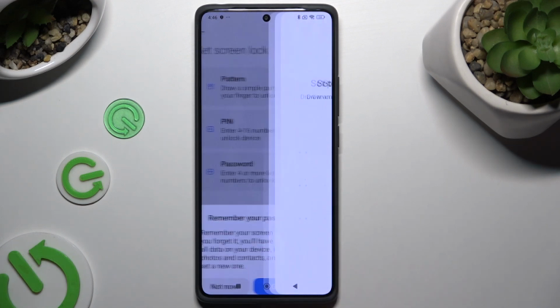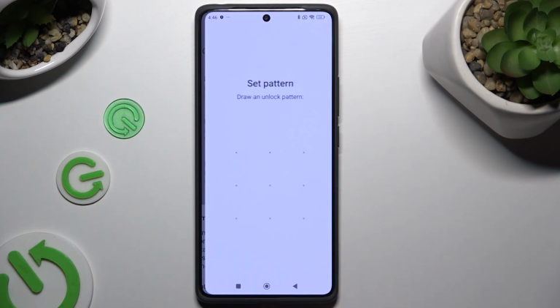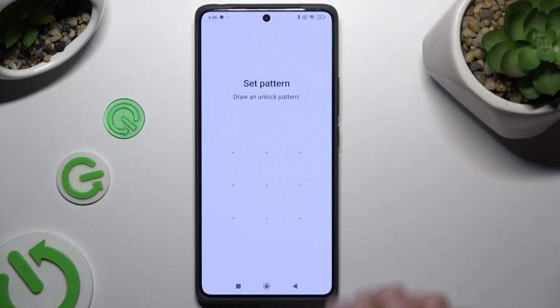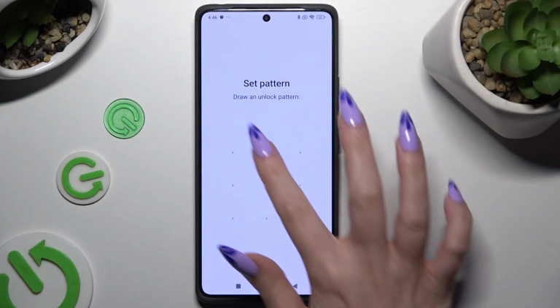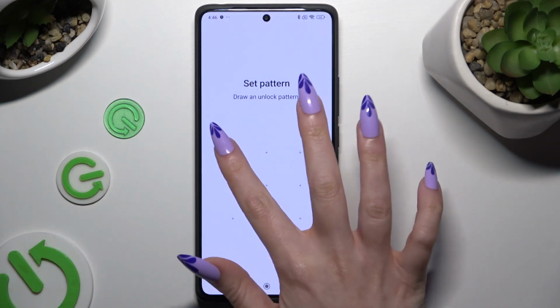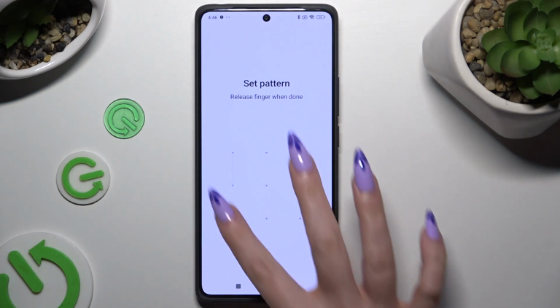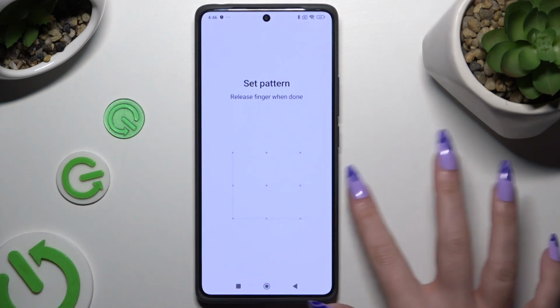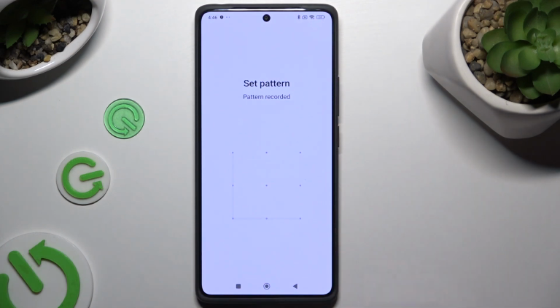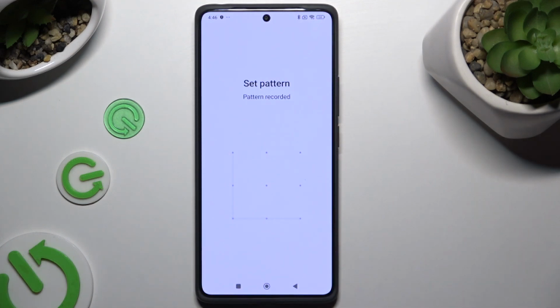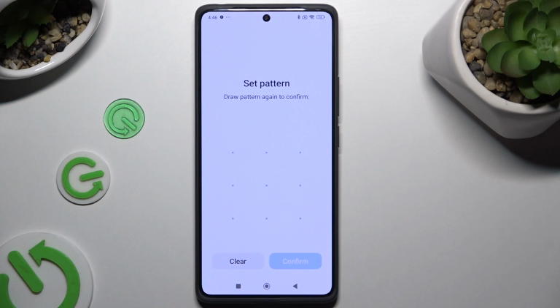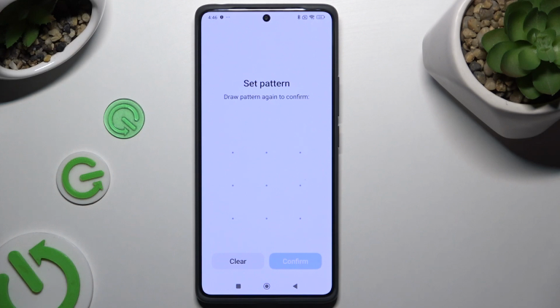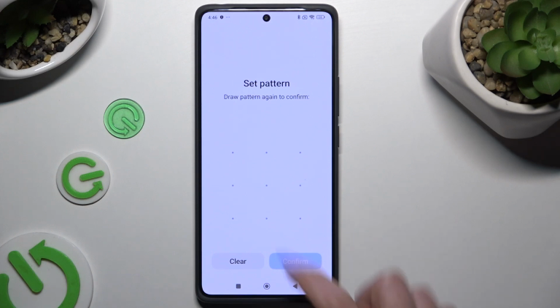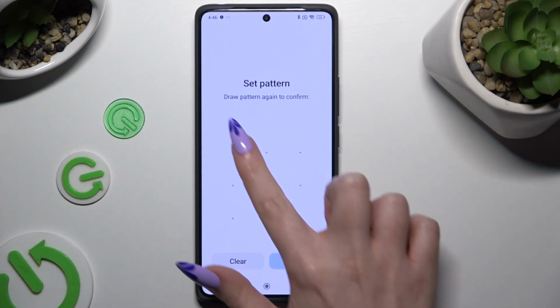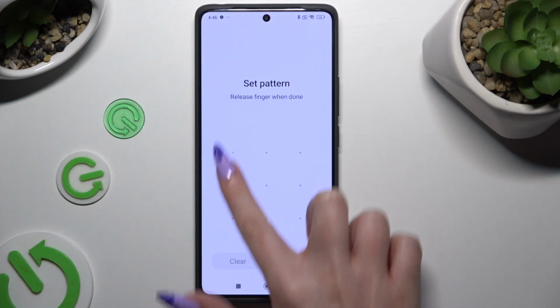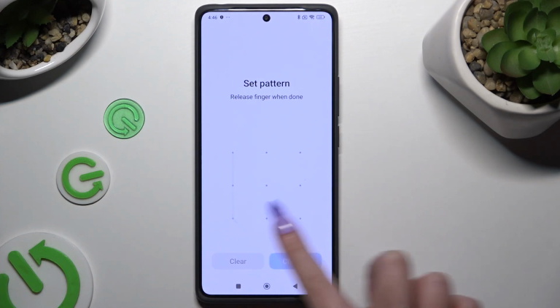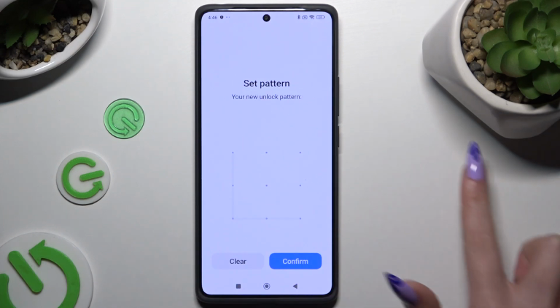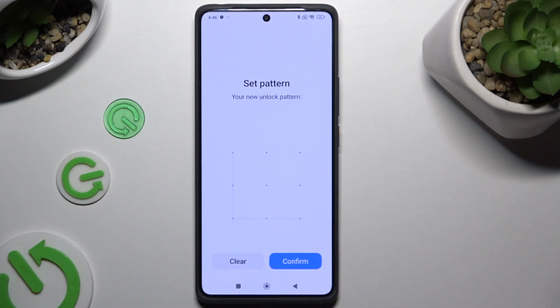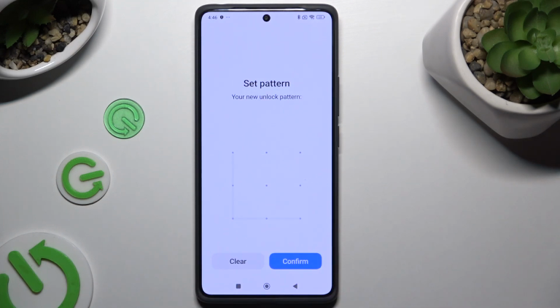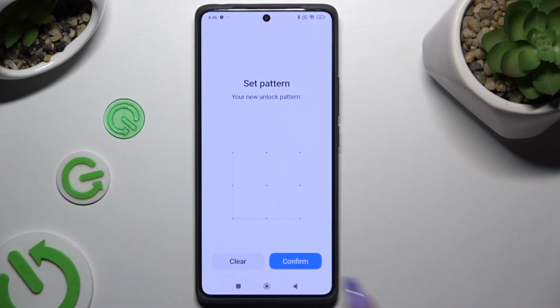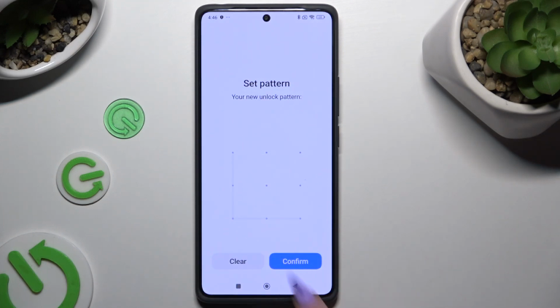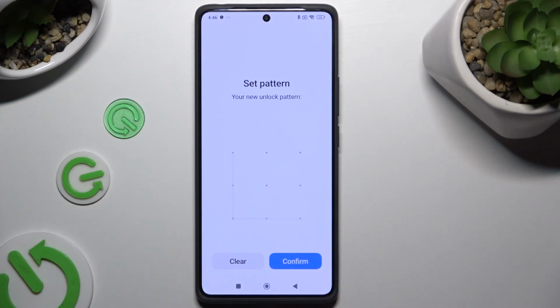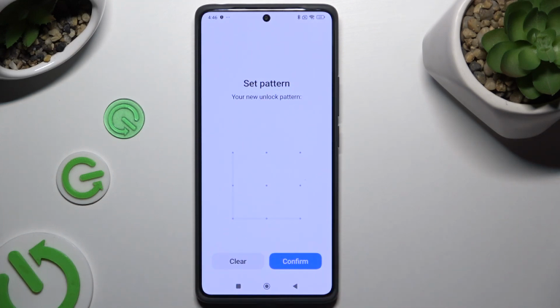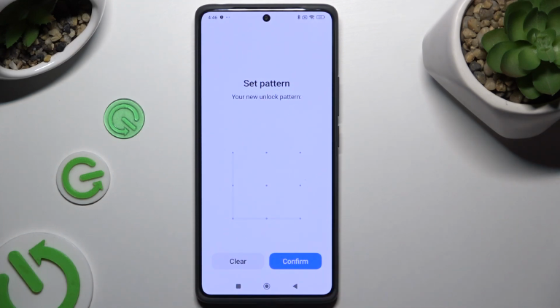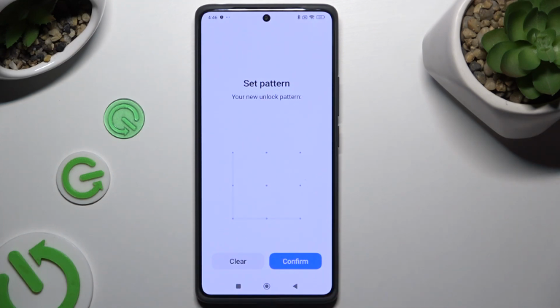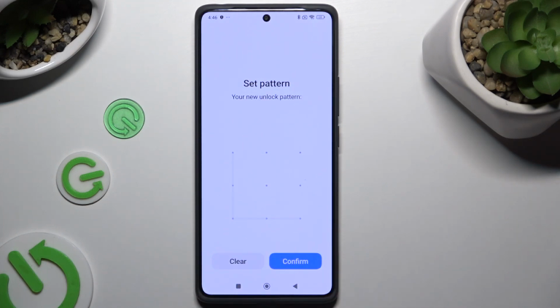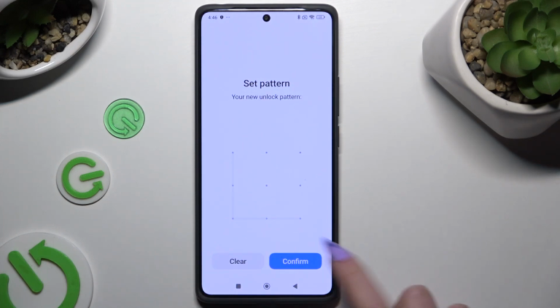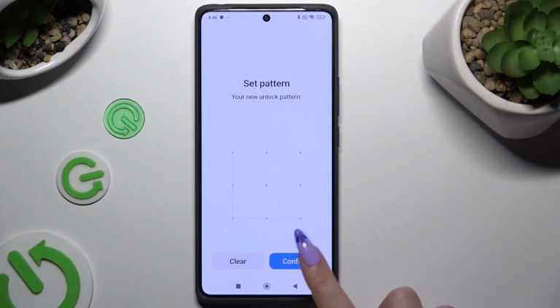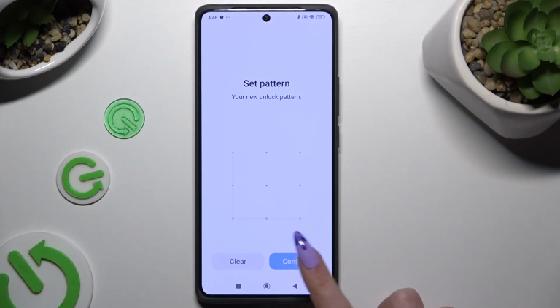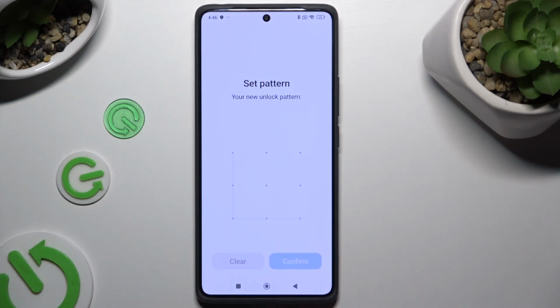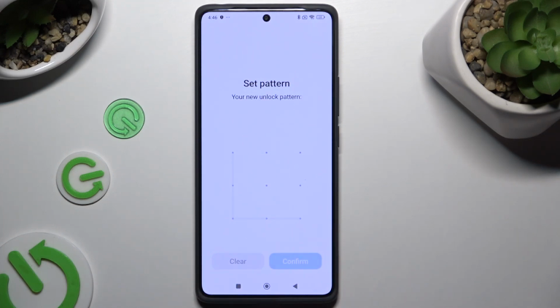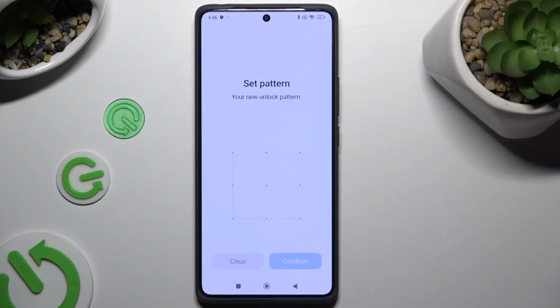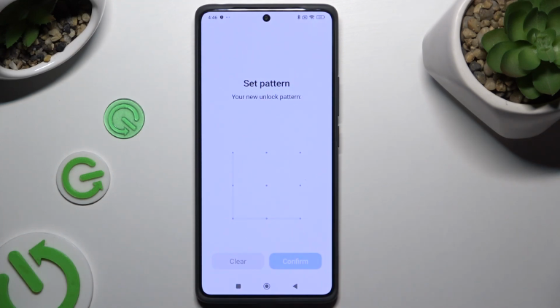Now it's time to create it, repeat it to confirm it, and hit Confirm at the bottom right corner.